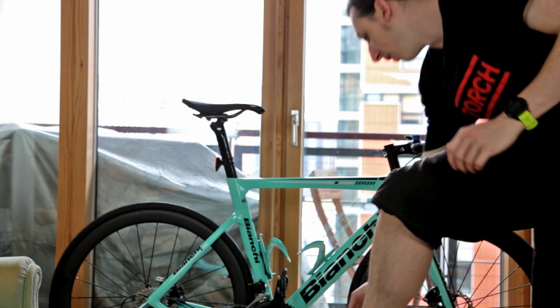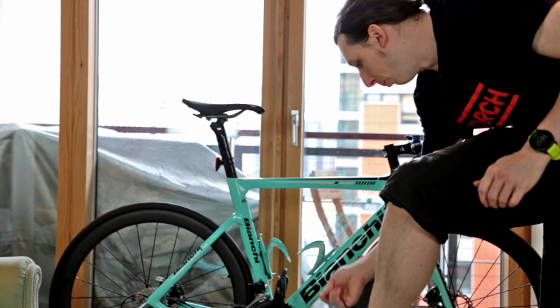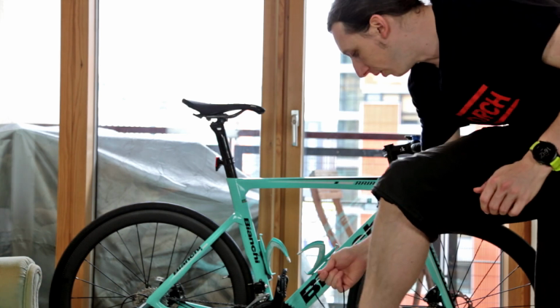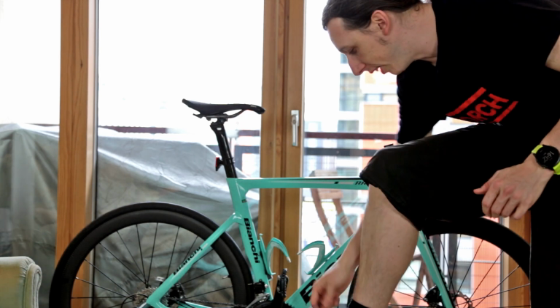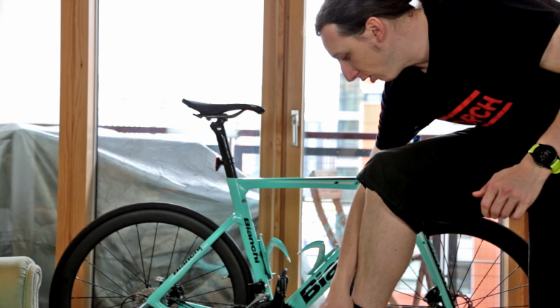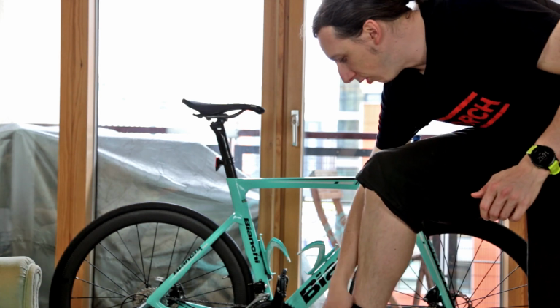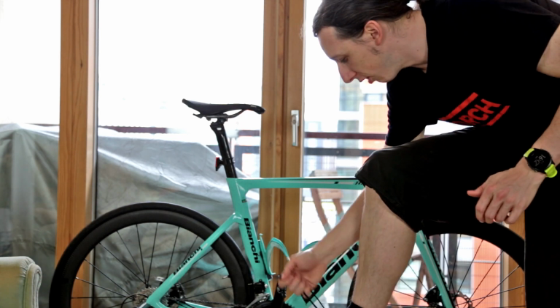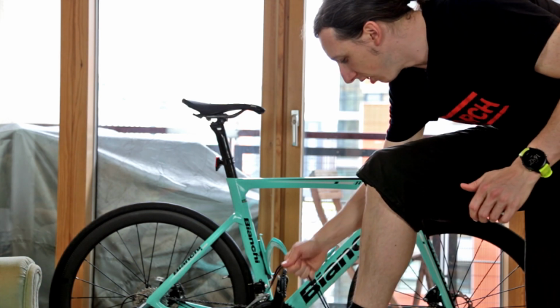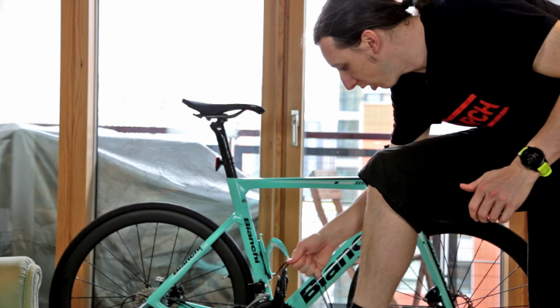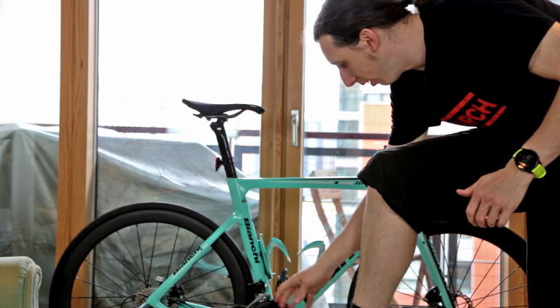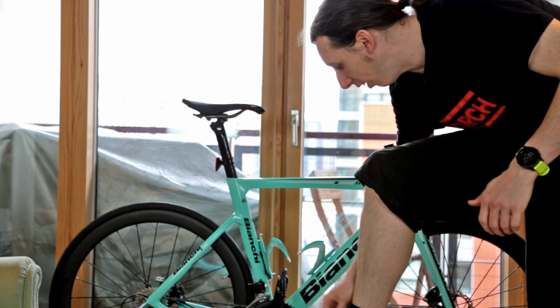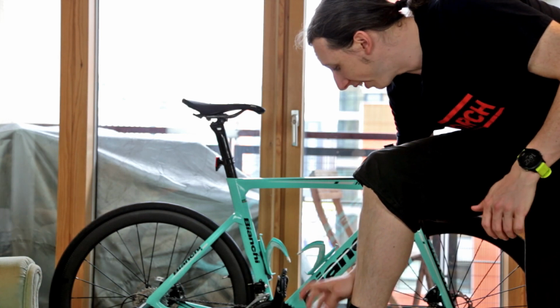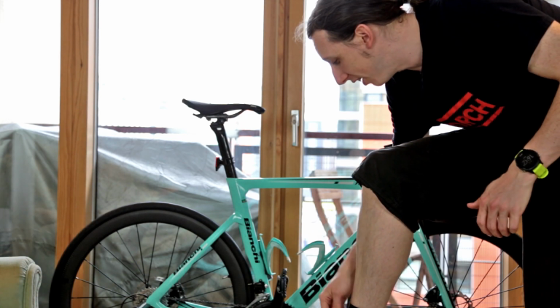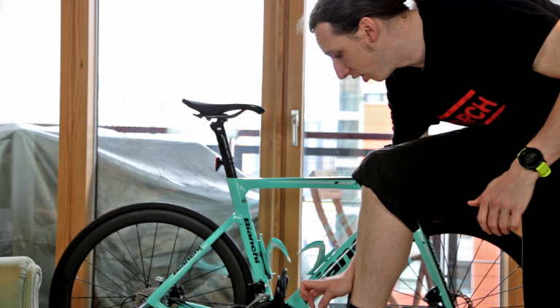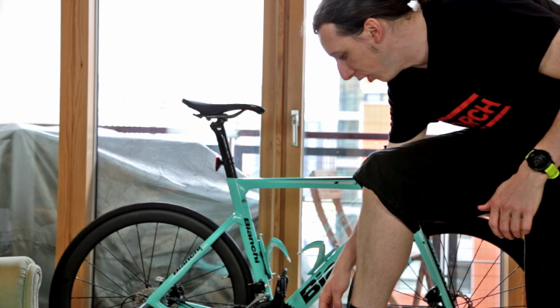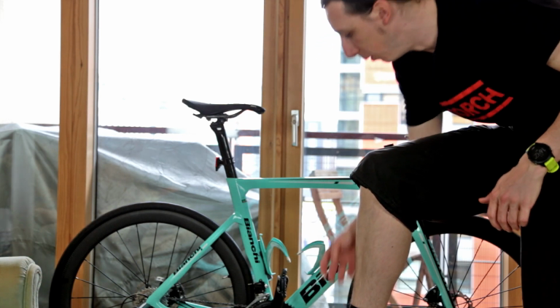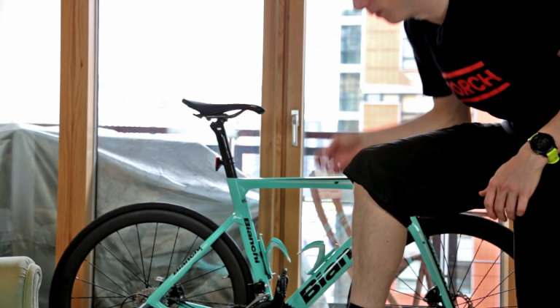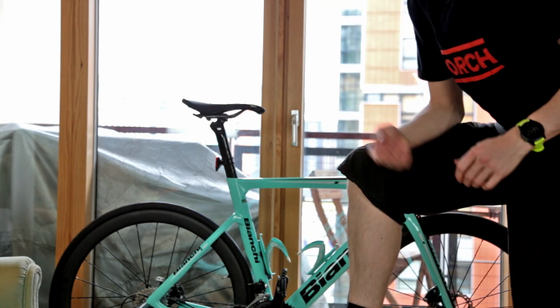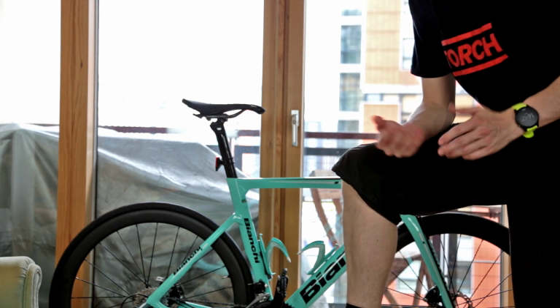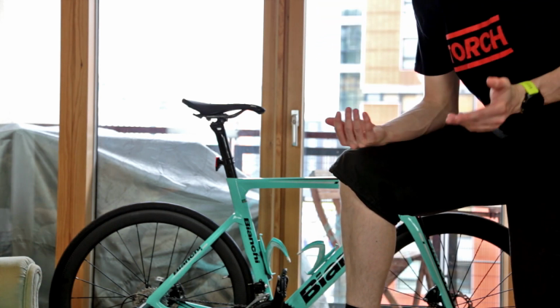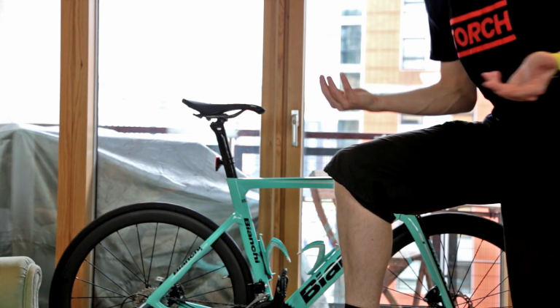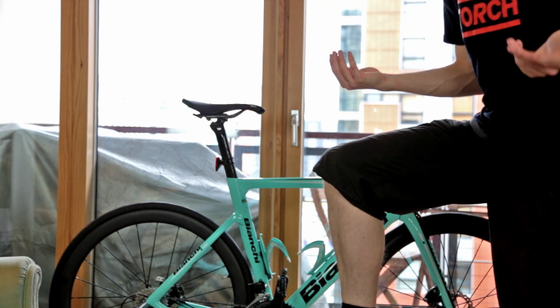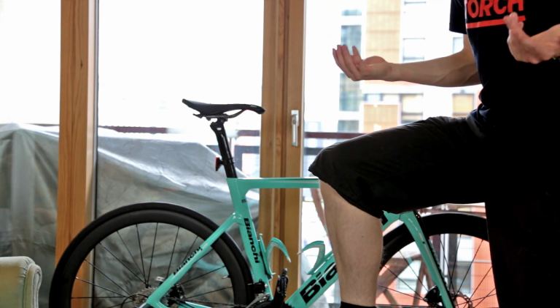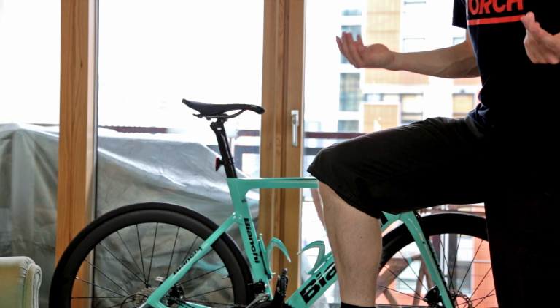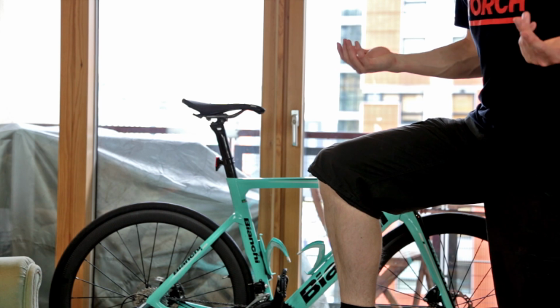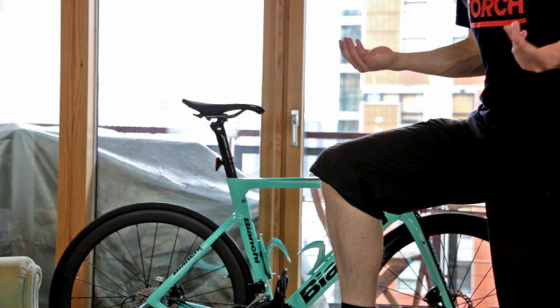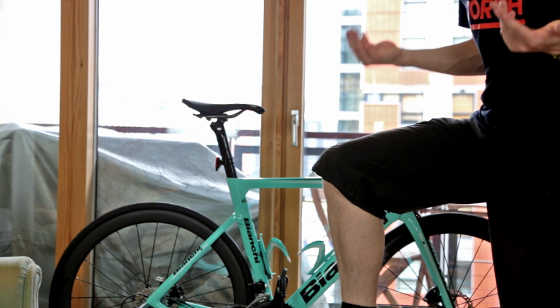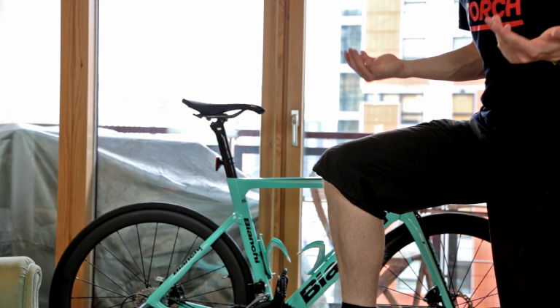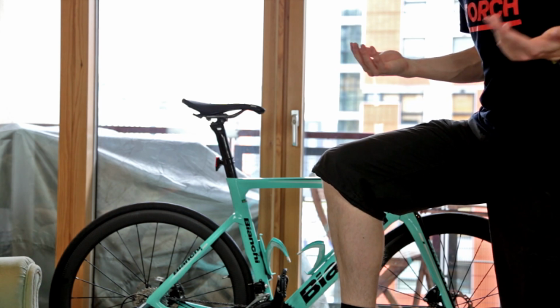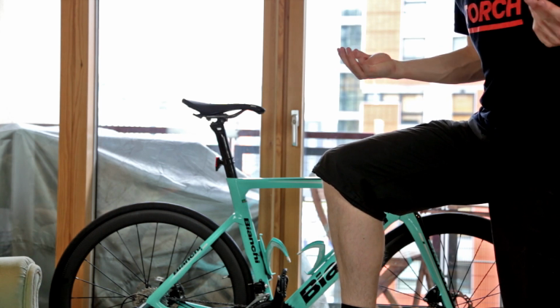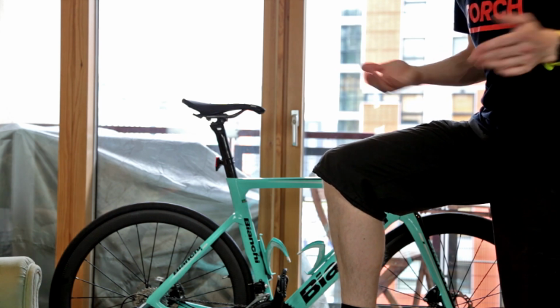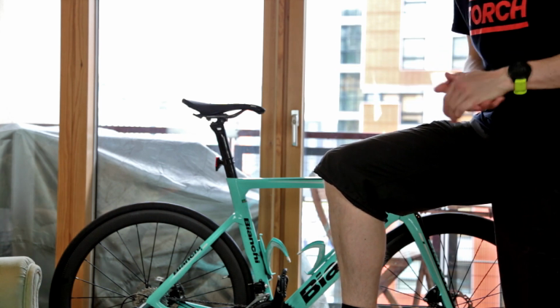But initial thoughts, I quite like this shoe. So let's go and see how it feels at running.